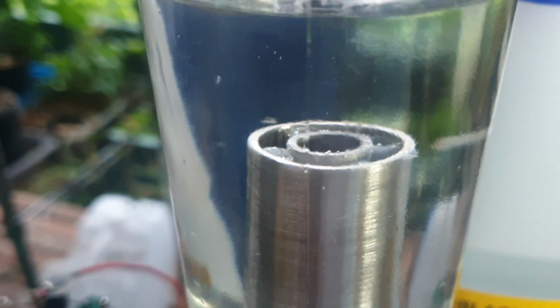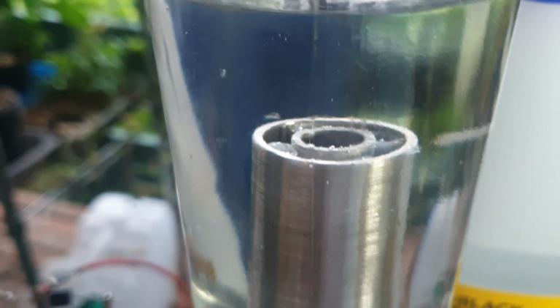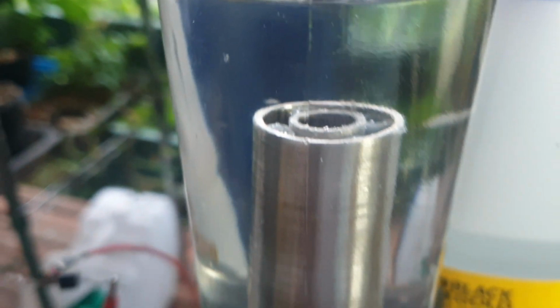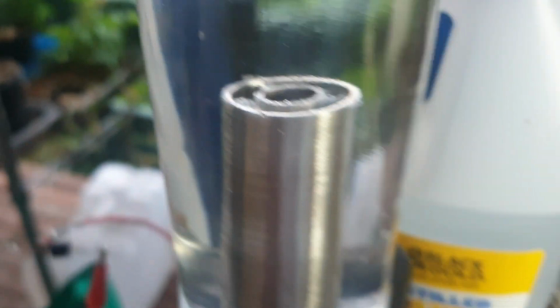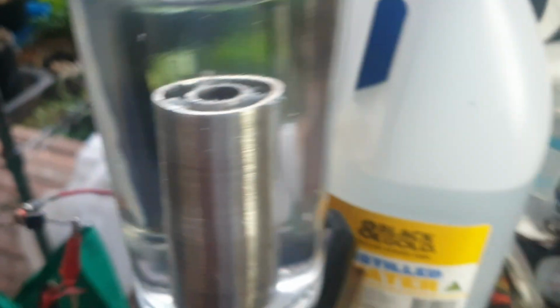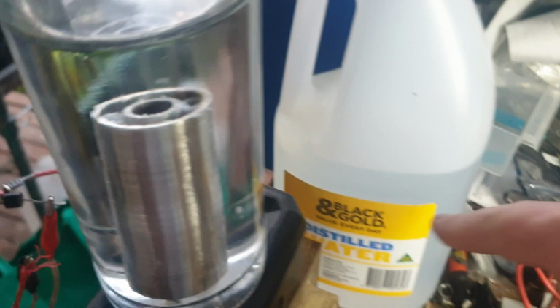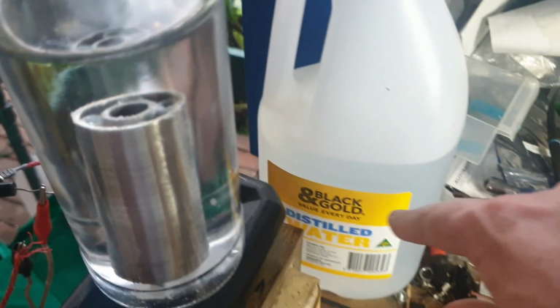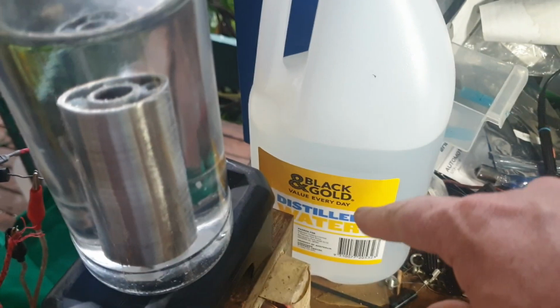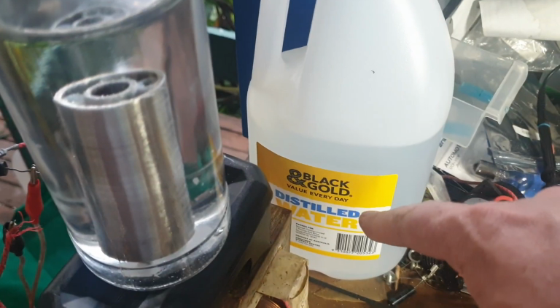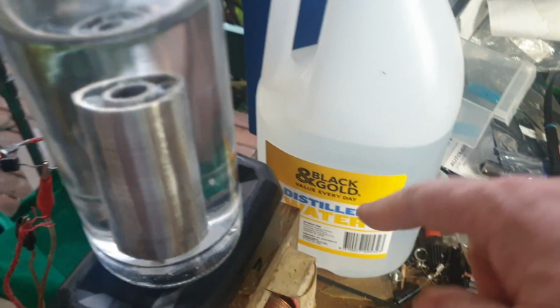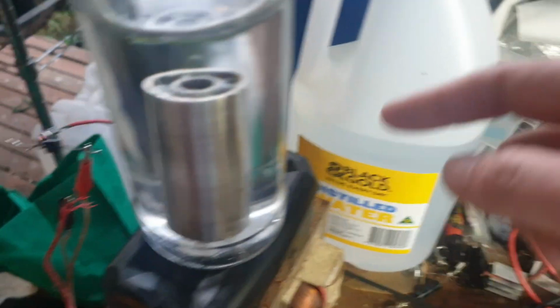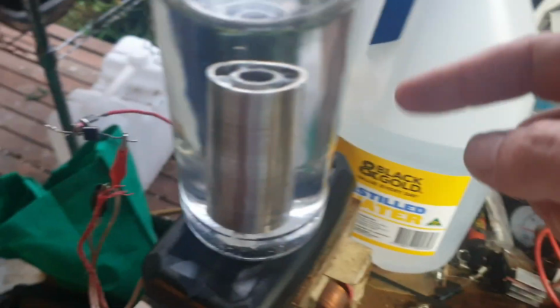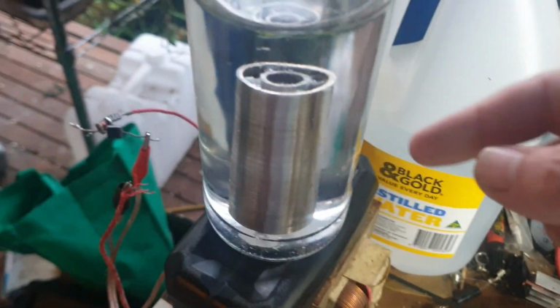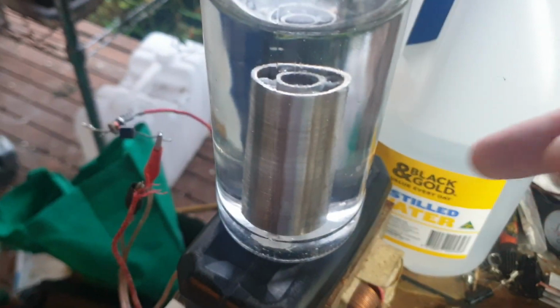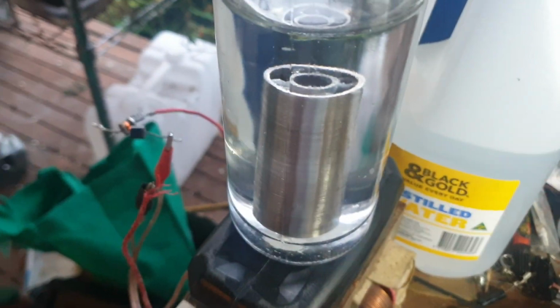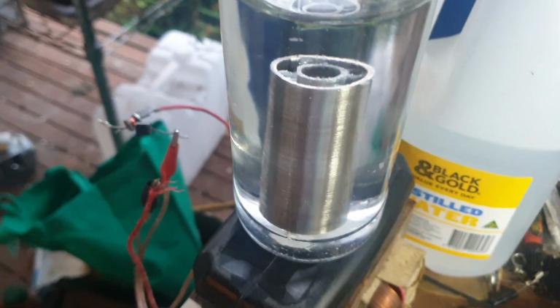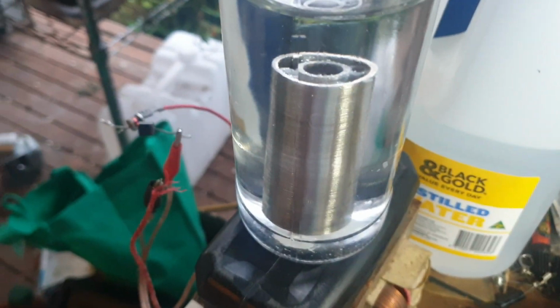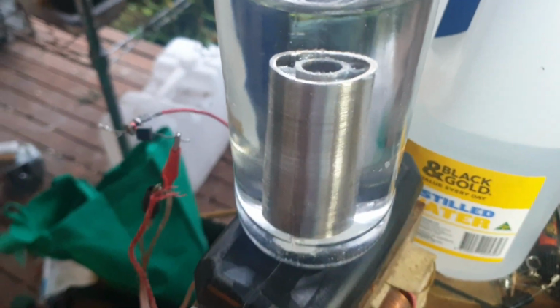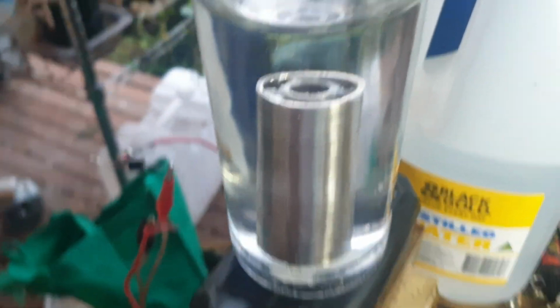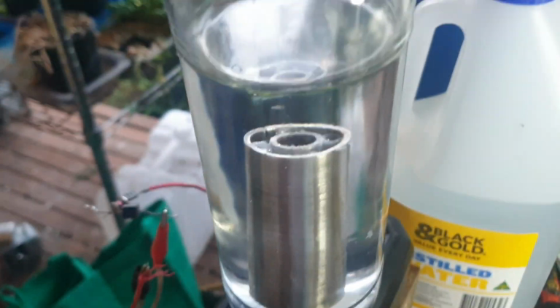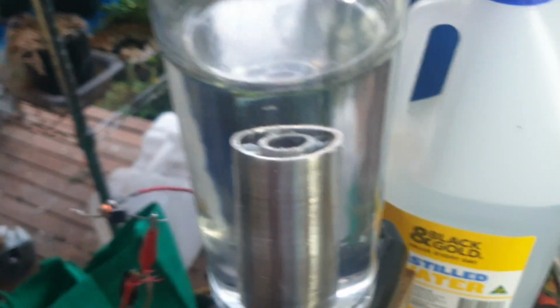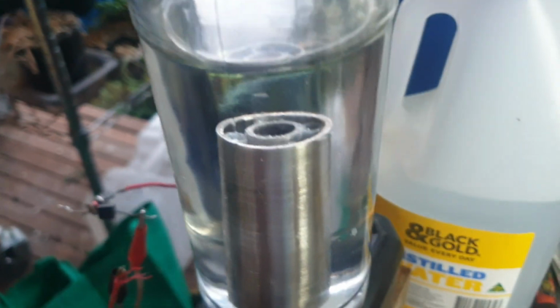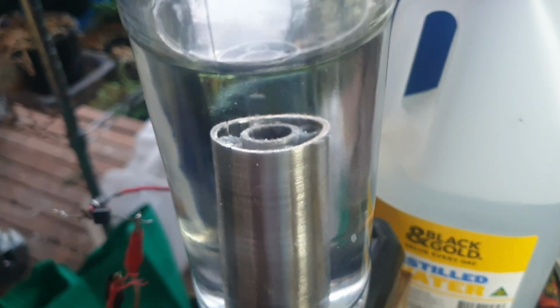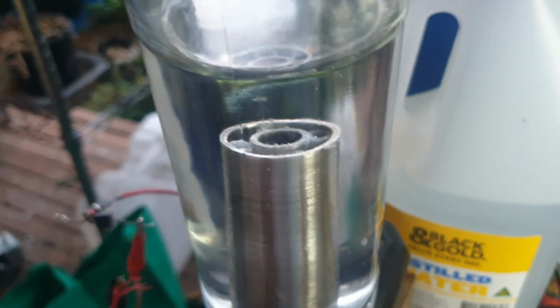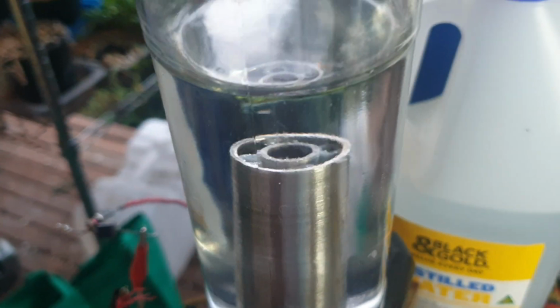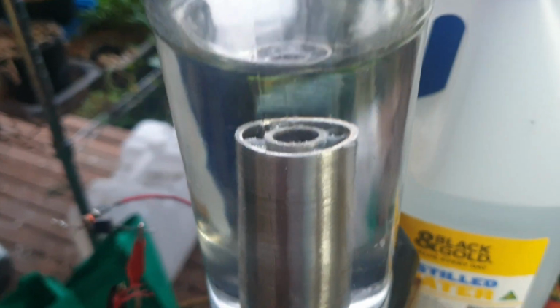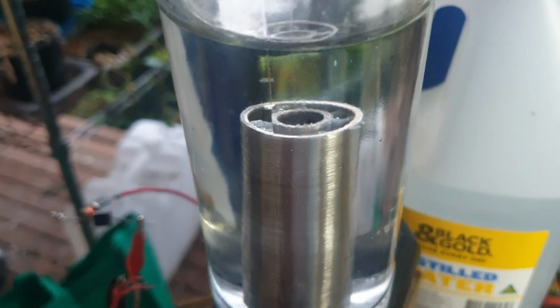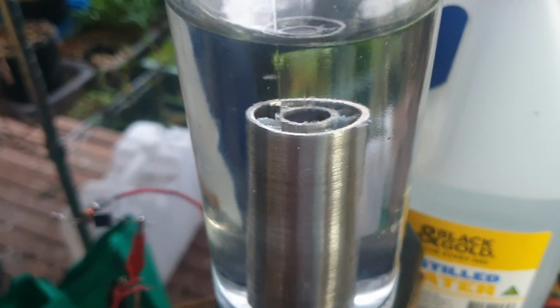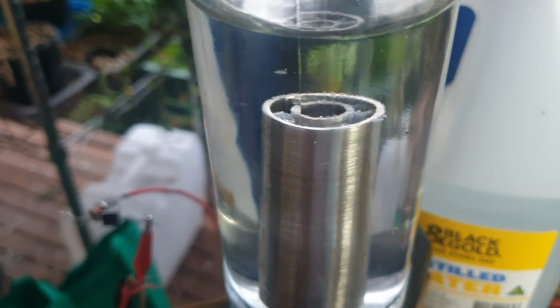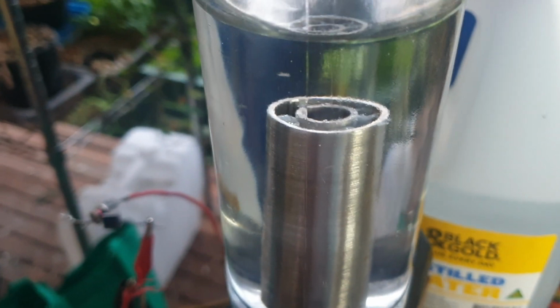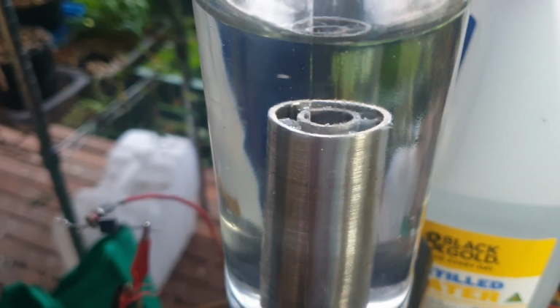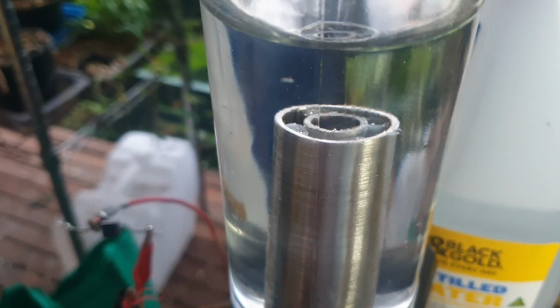This is distilled water, triple rinsed, so there are no ions in there. It's remarkable that anything's happening at all.